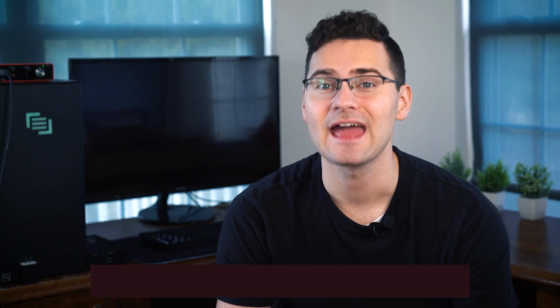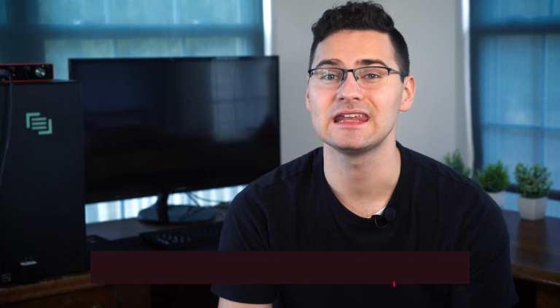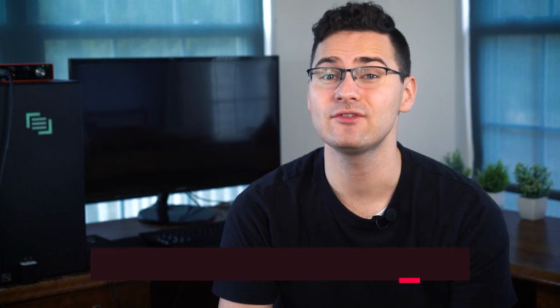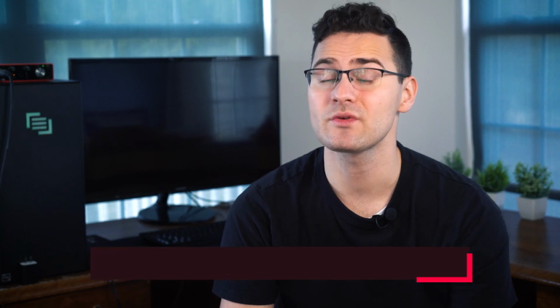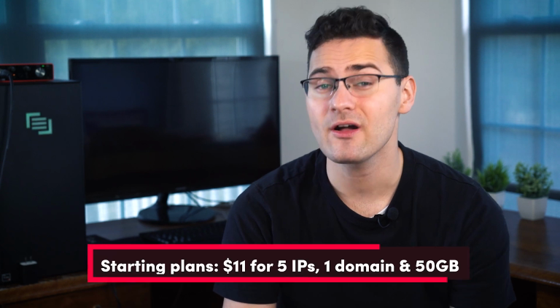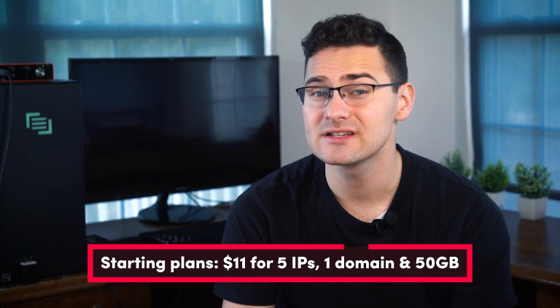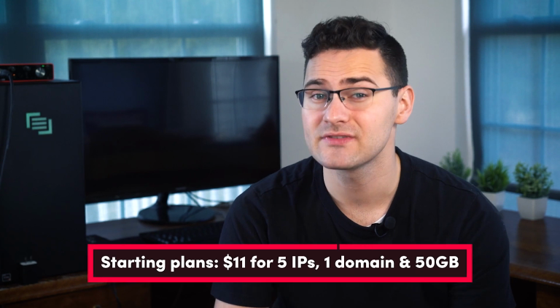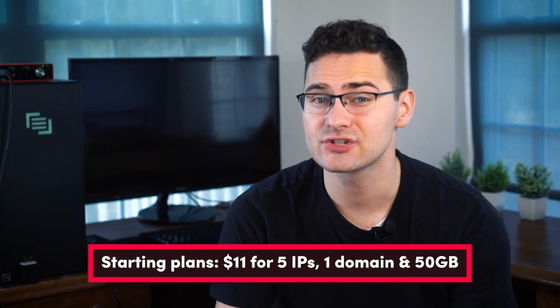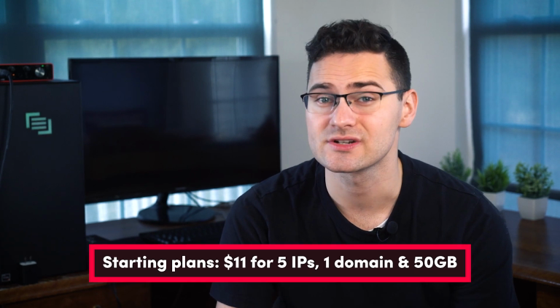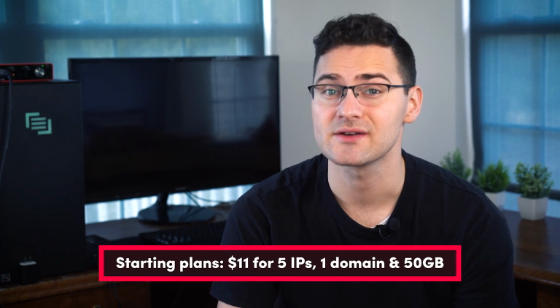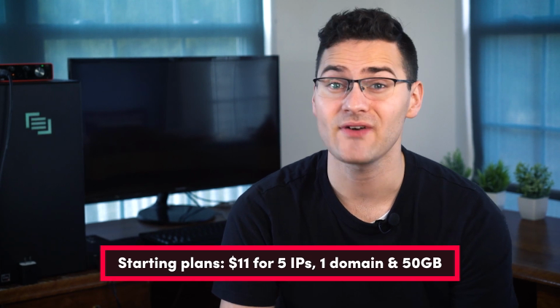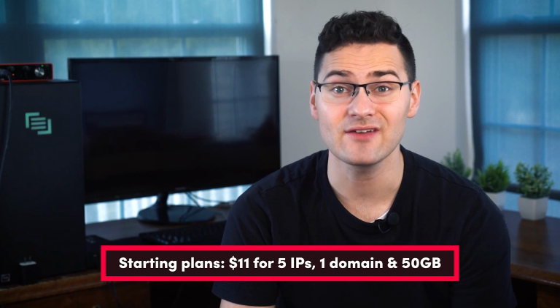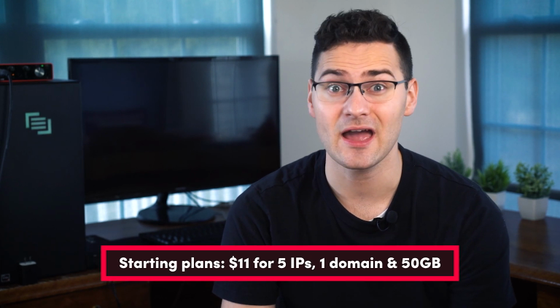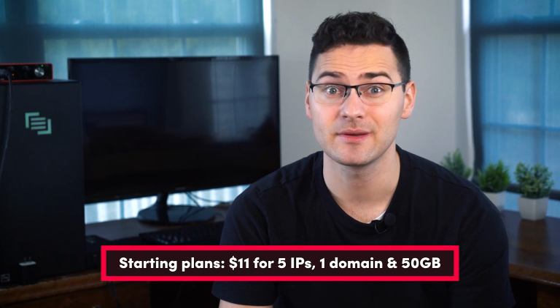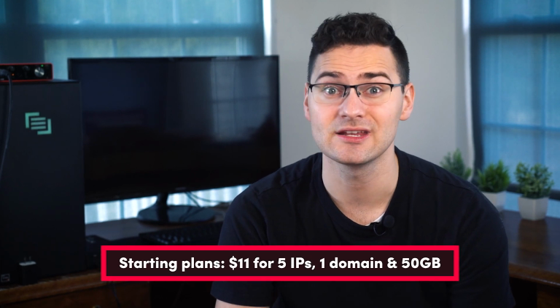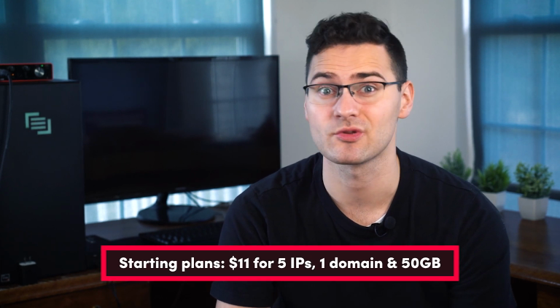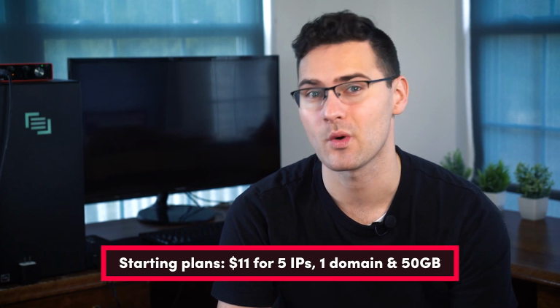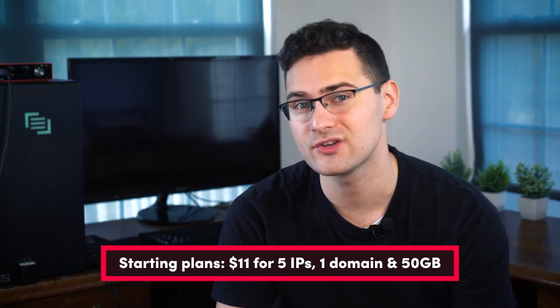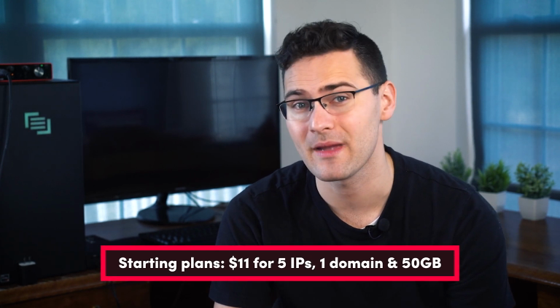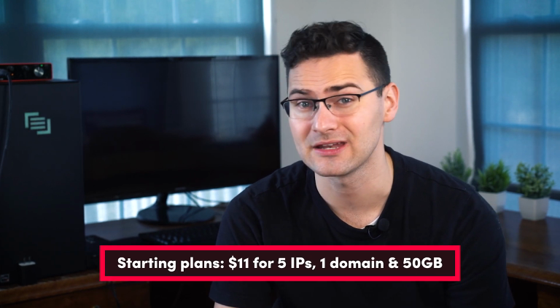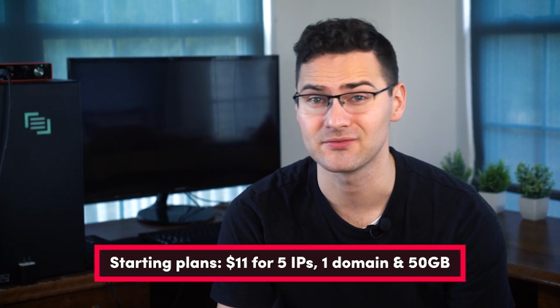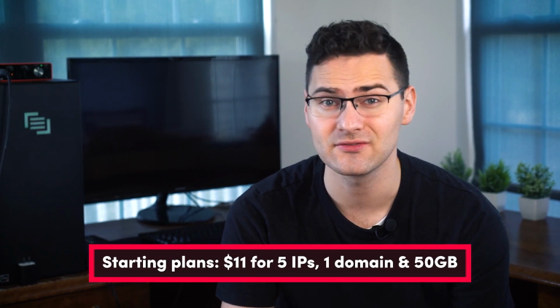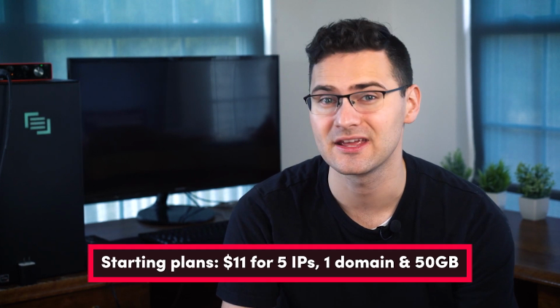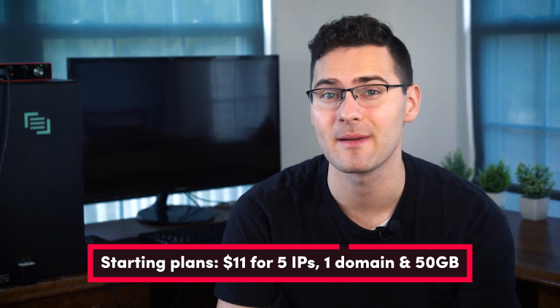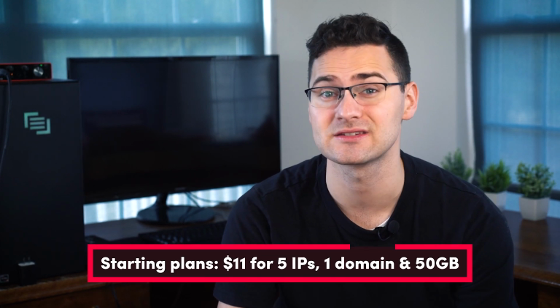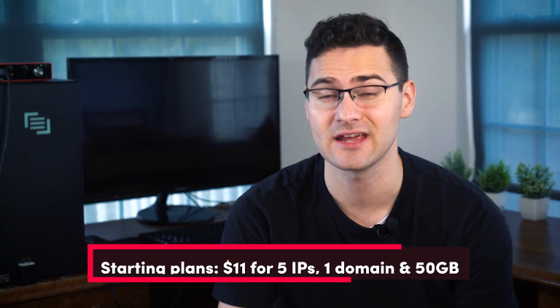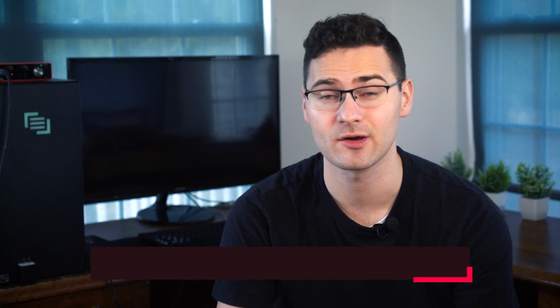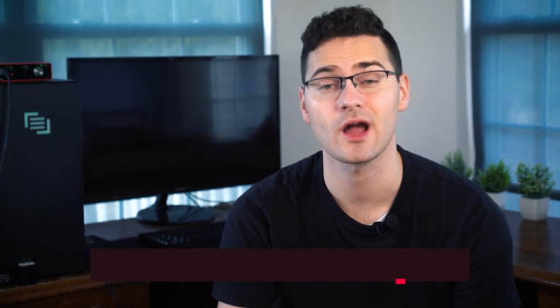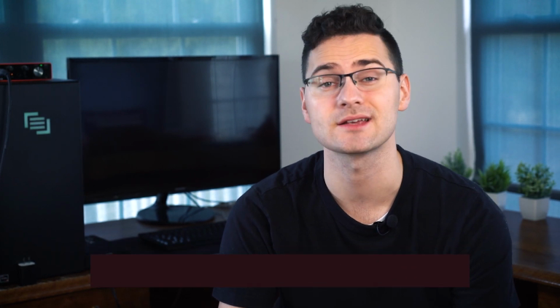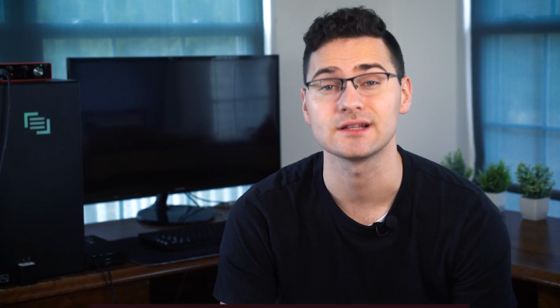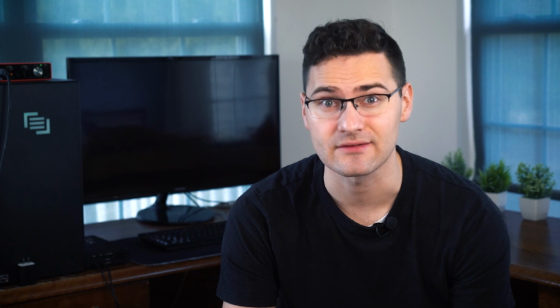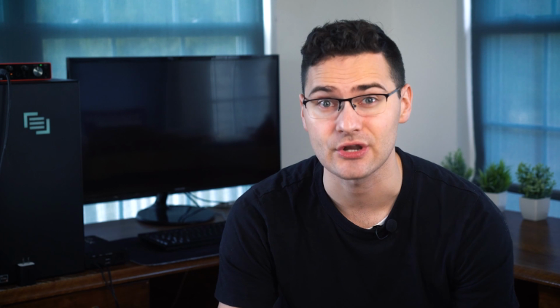And even without these features, 5 IPs with 1 domain and 50GB of data will cost $11.